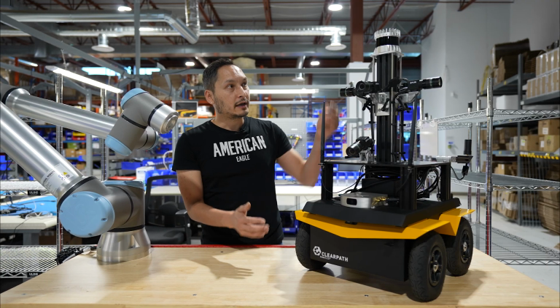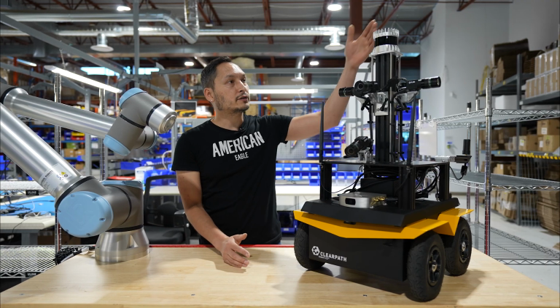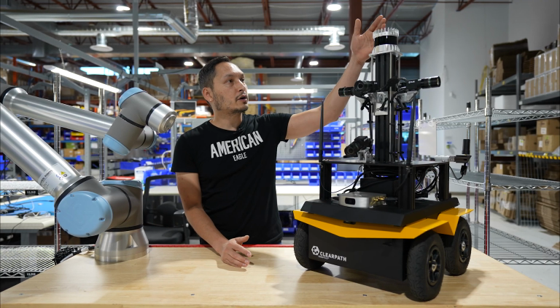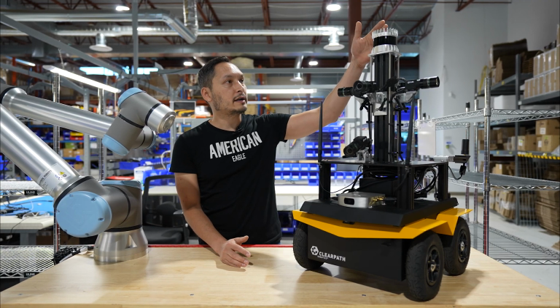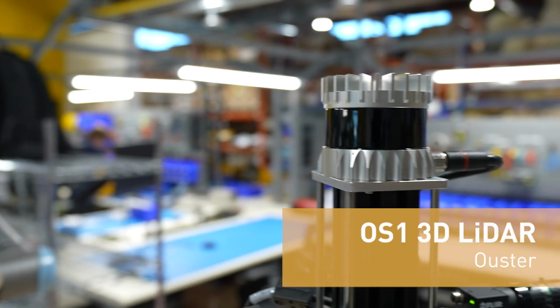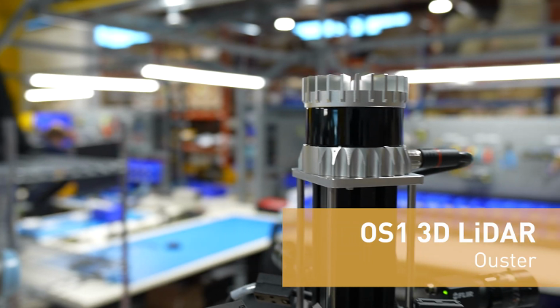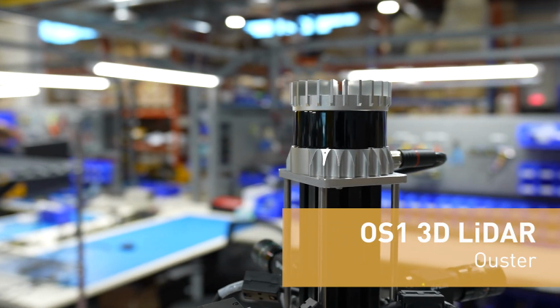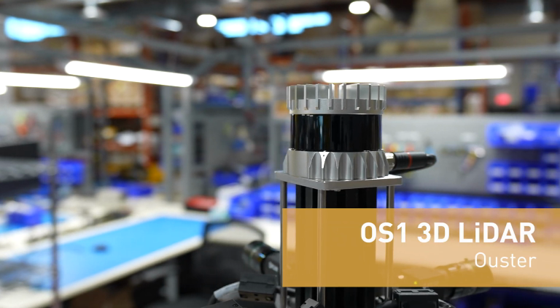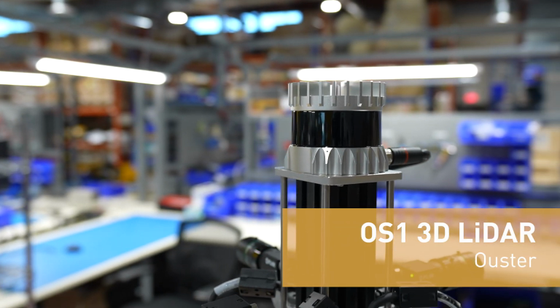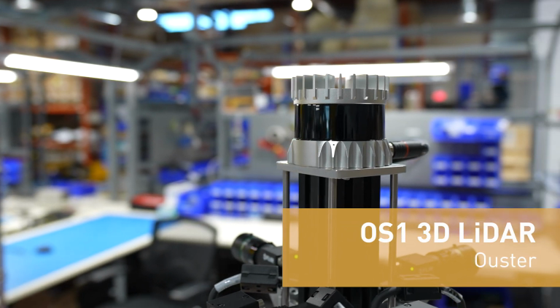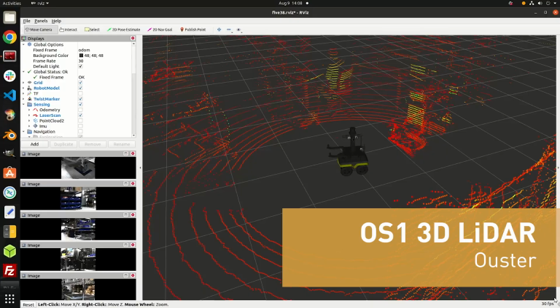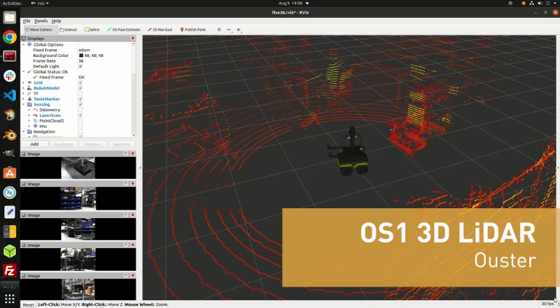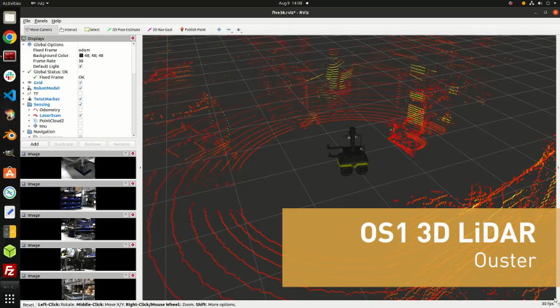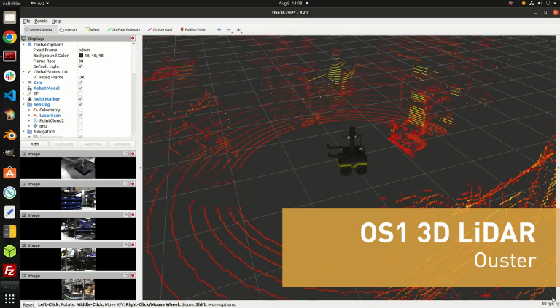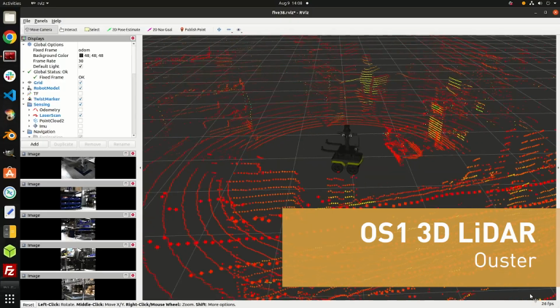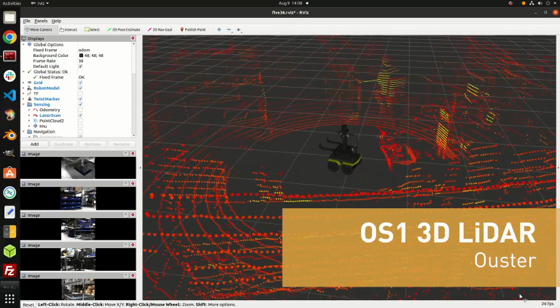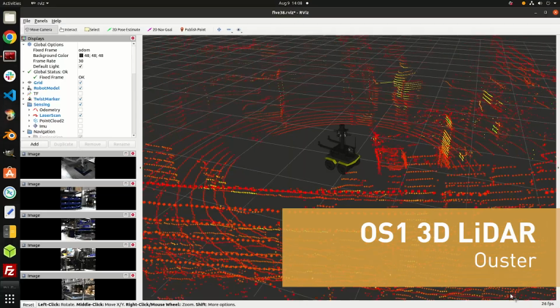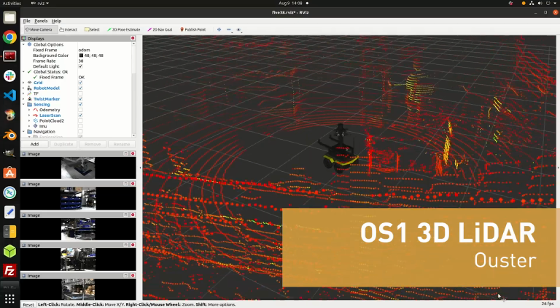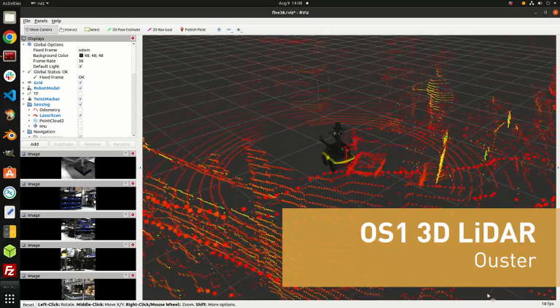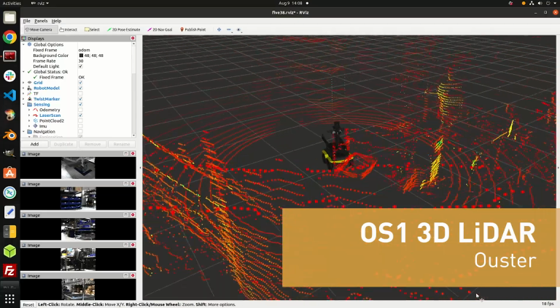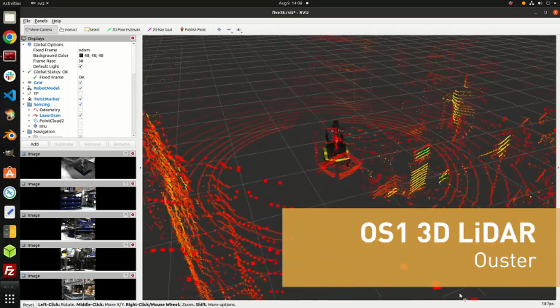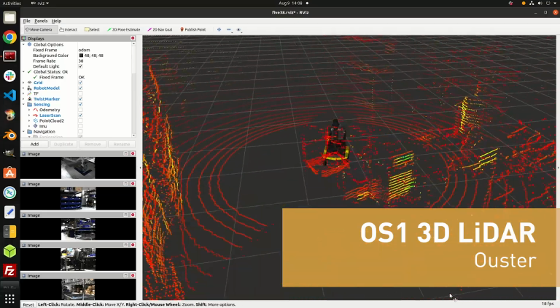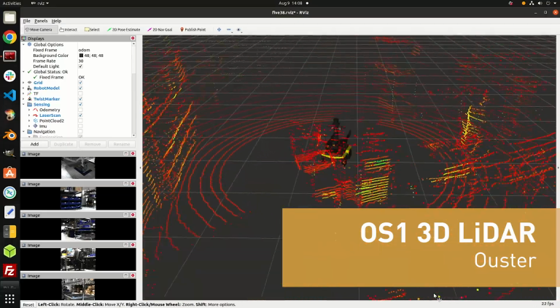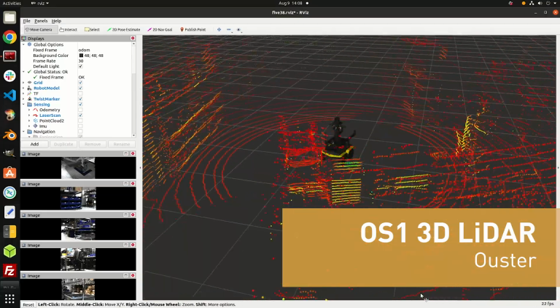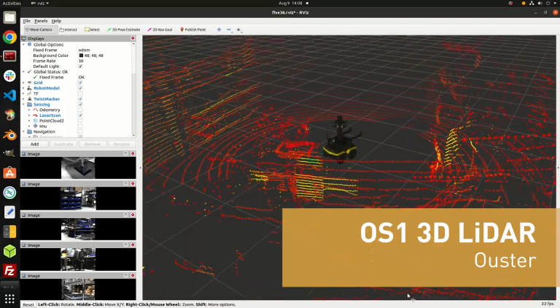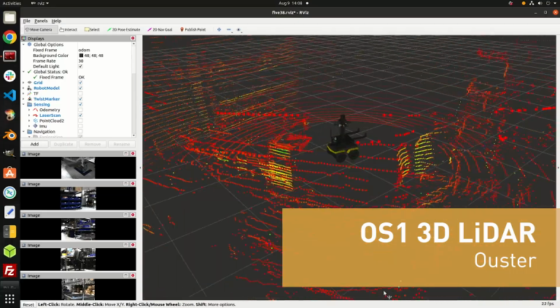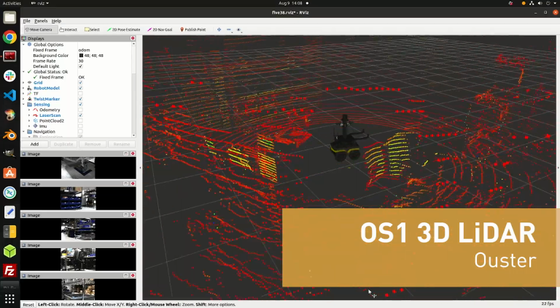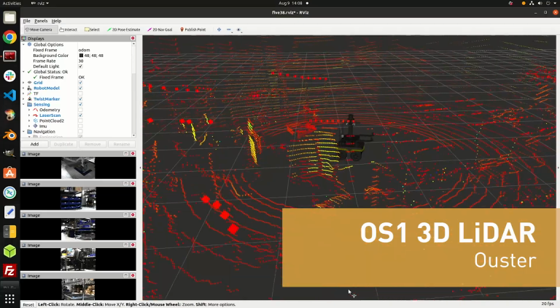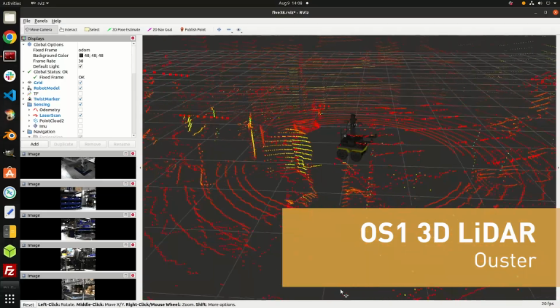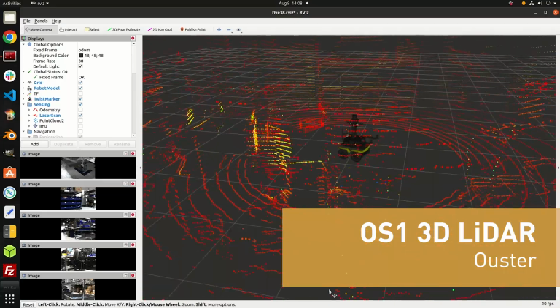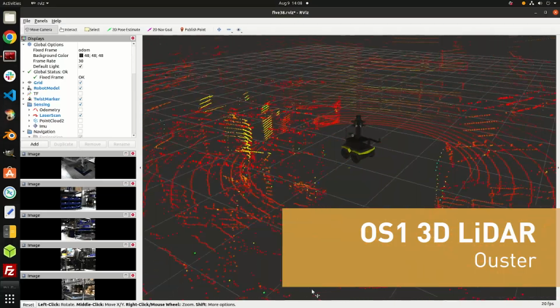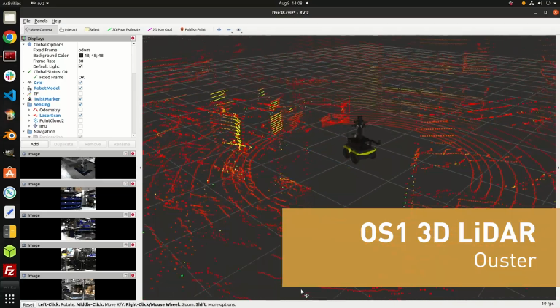It's also got an Ouster OS1 3D LiDAR which has a good field of vision all around it, creating a point cloud.